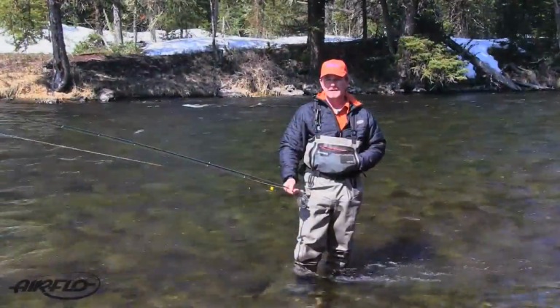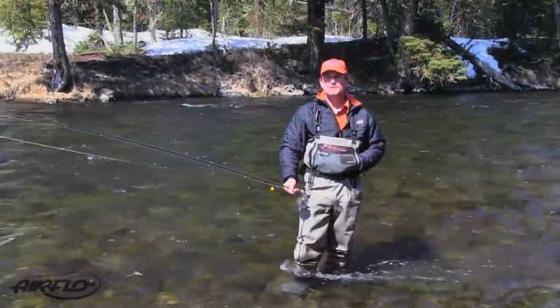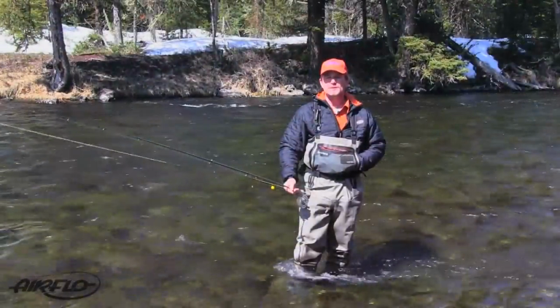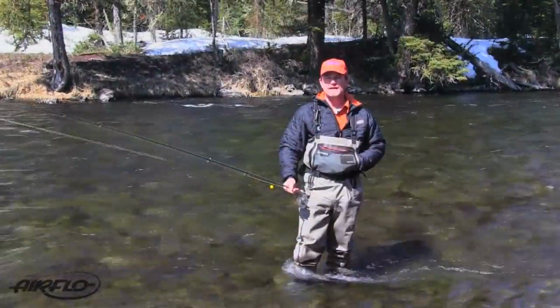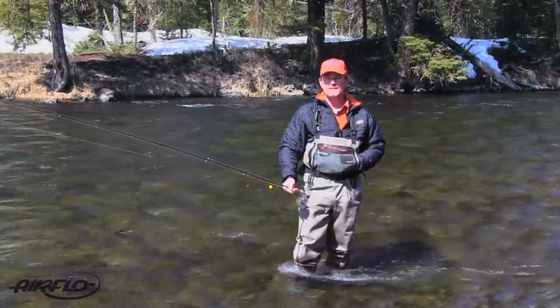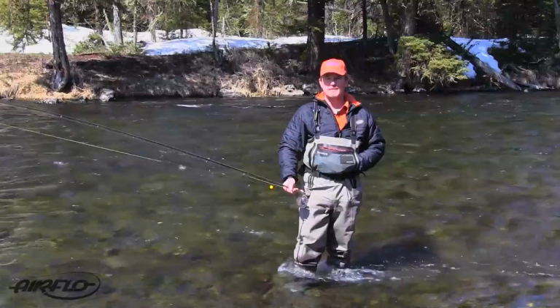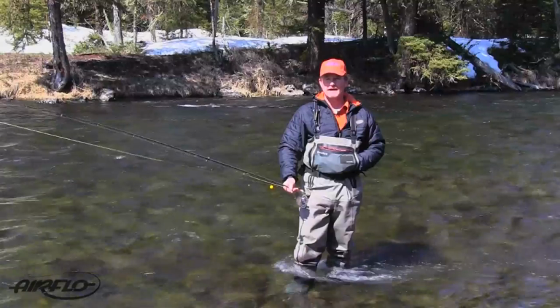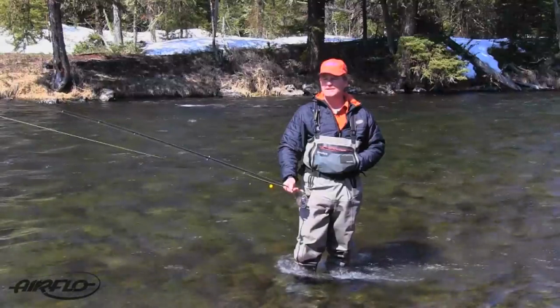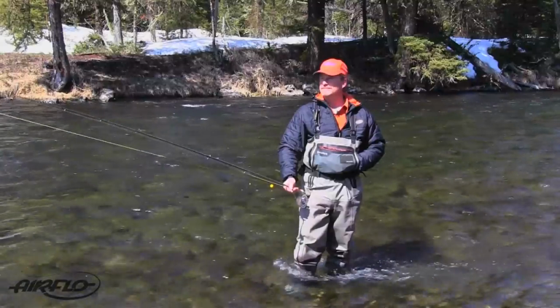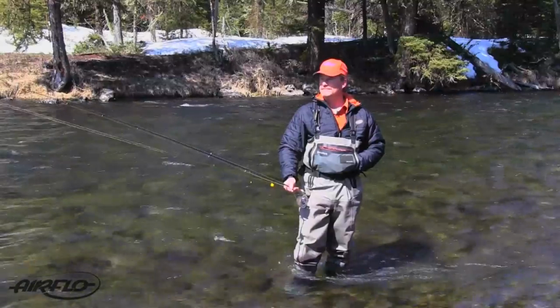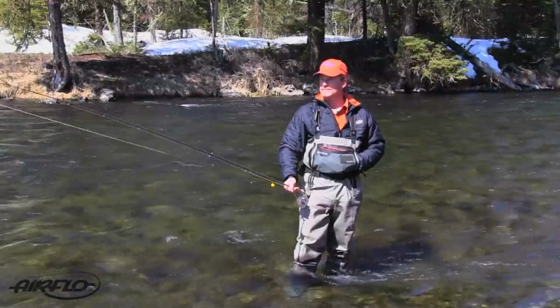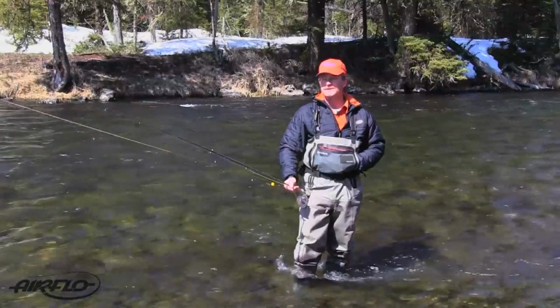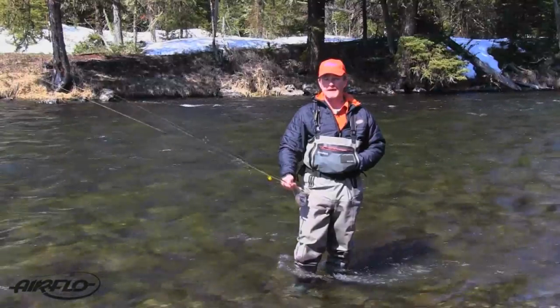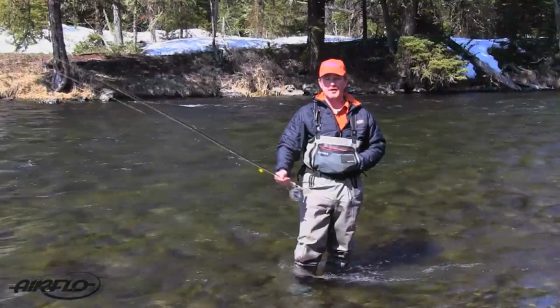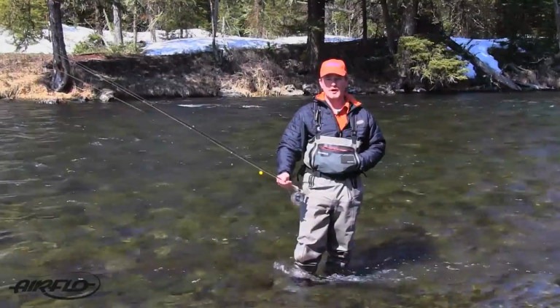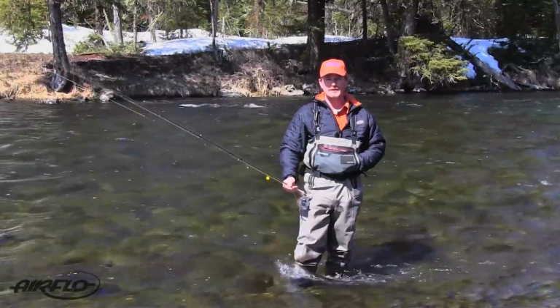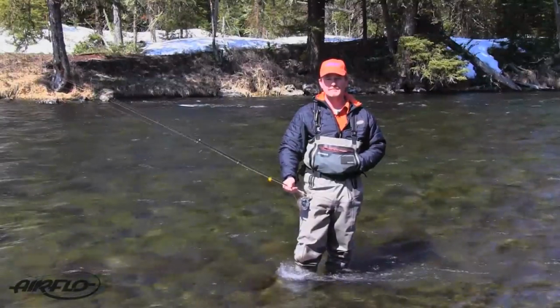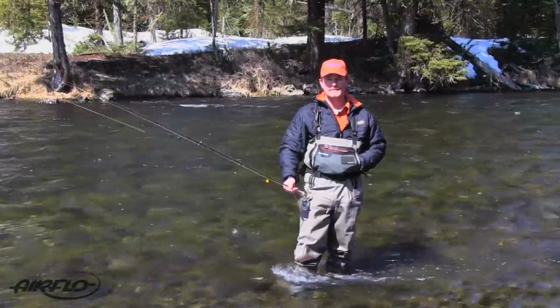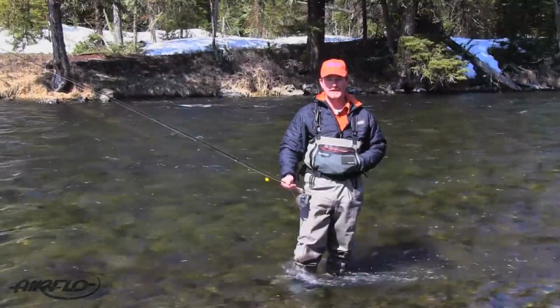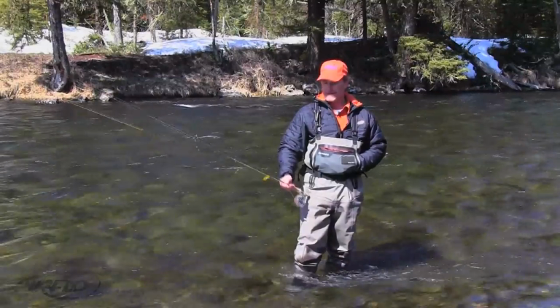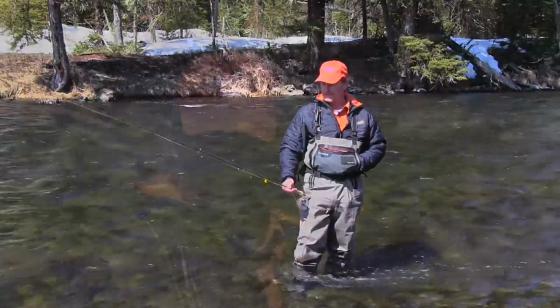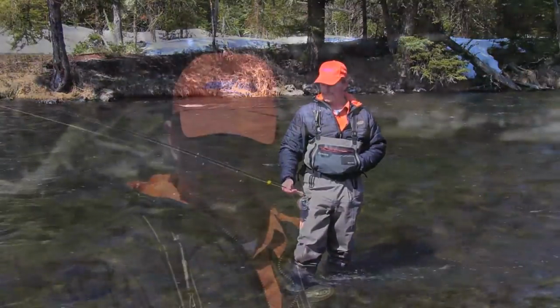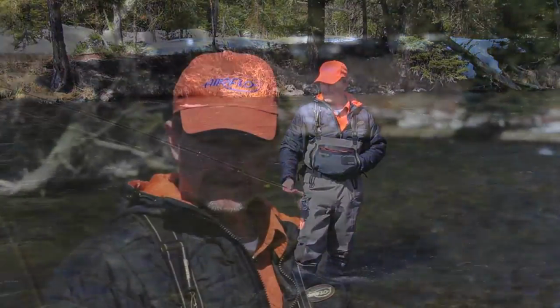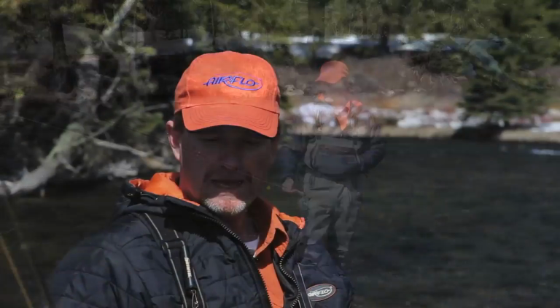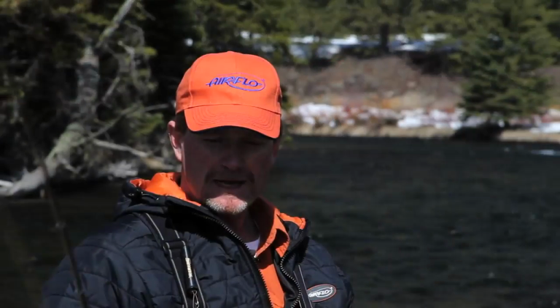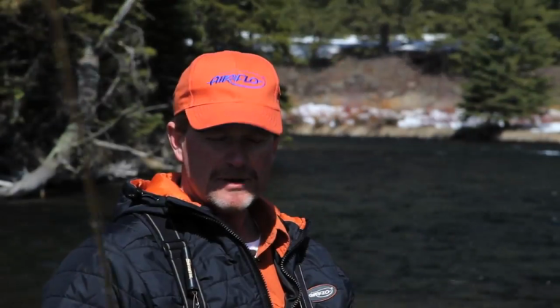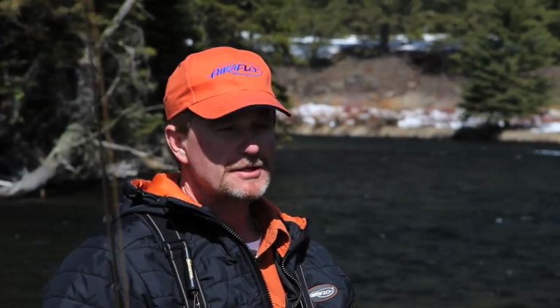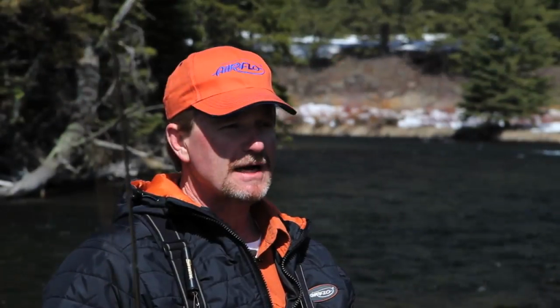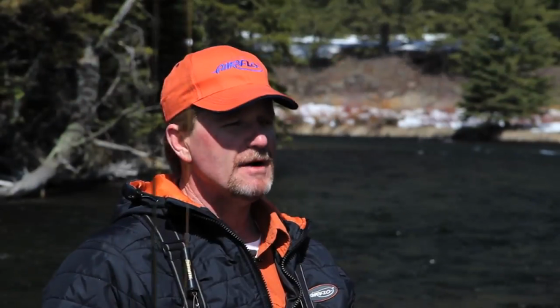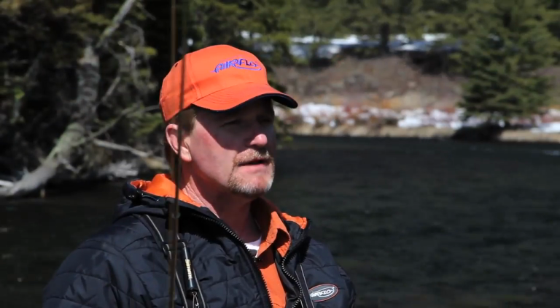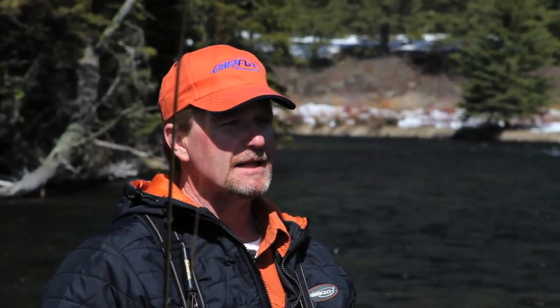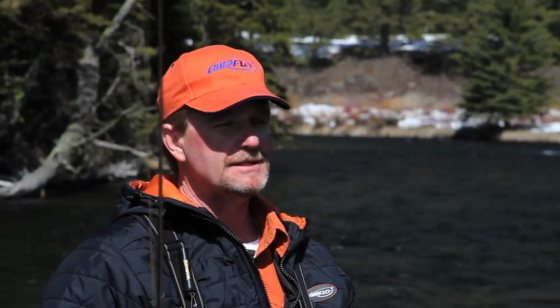It's springtime on the Madison — this is my home waters. I'm Kelly Gallop and I'm here to talk about fly lines.